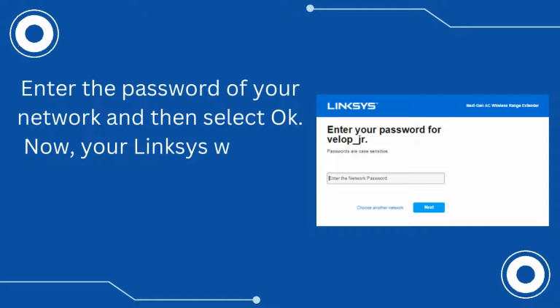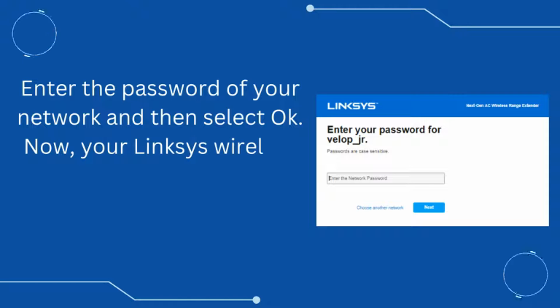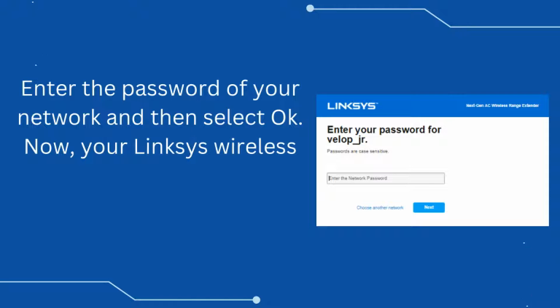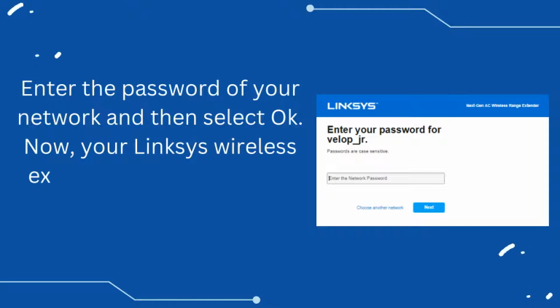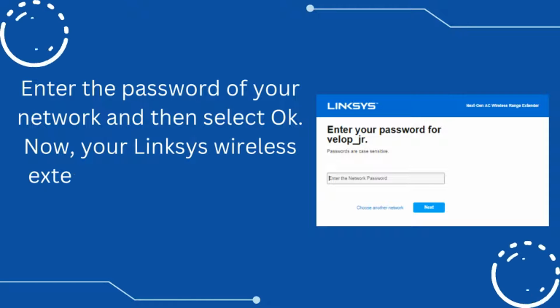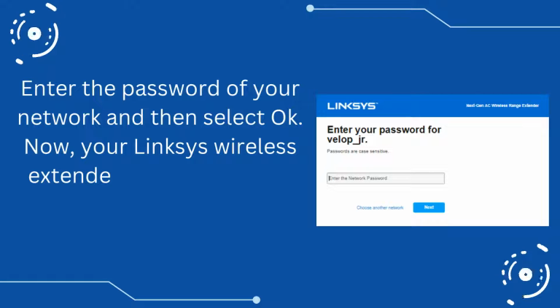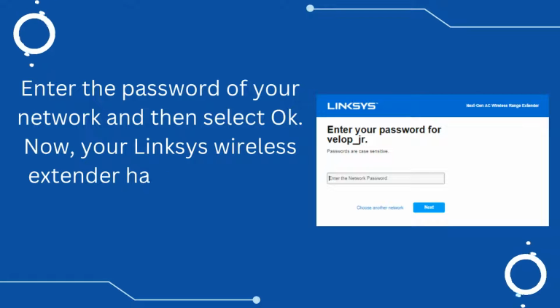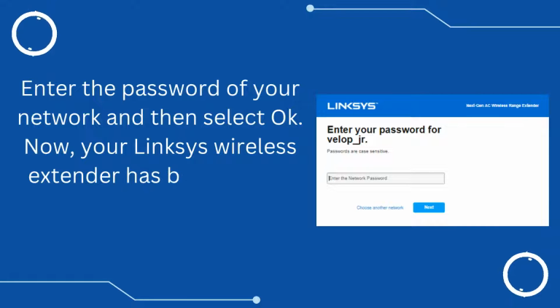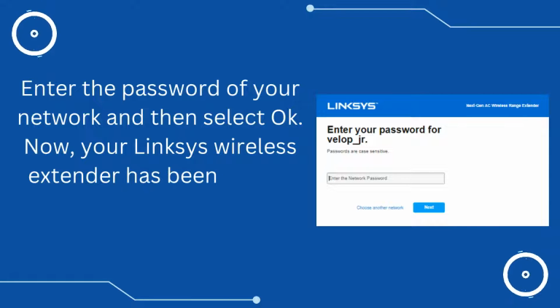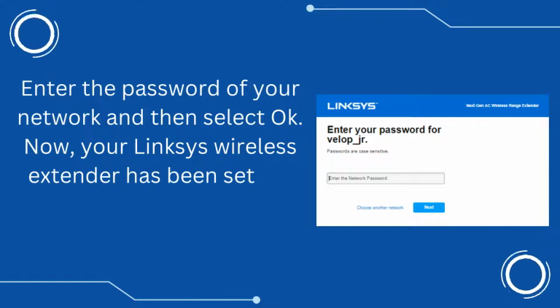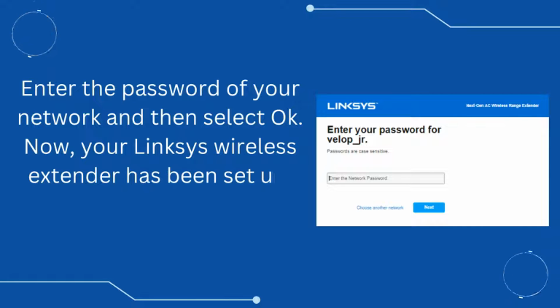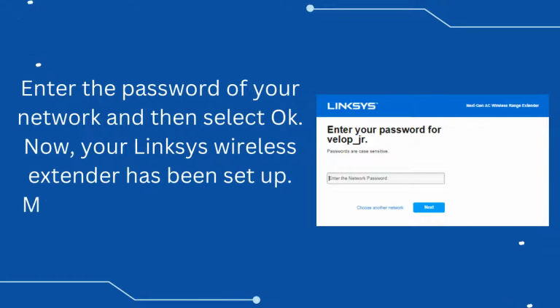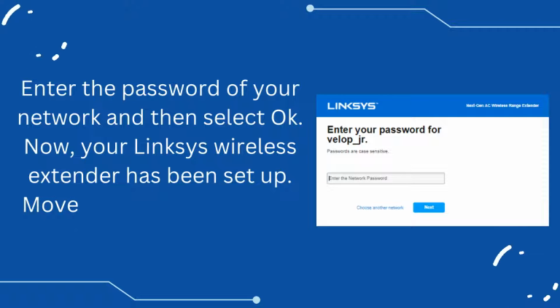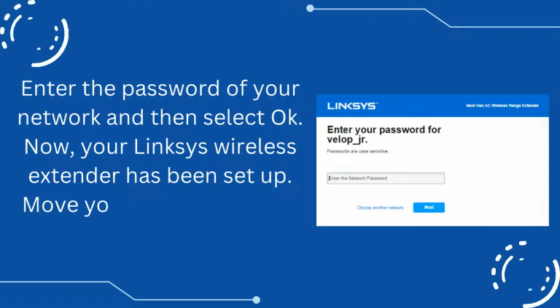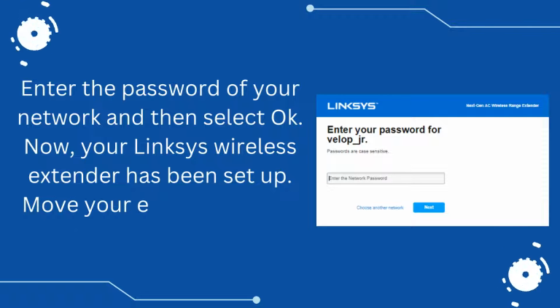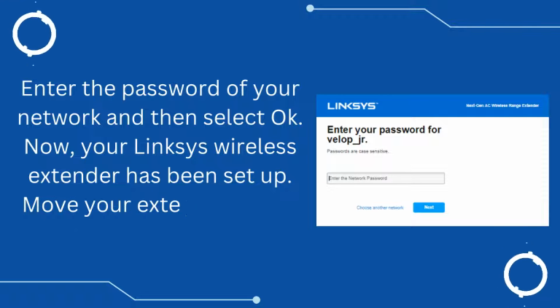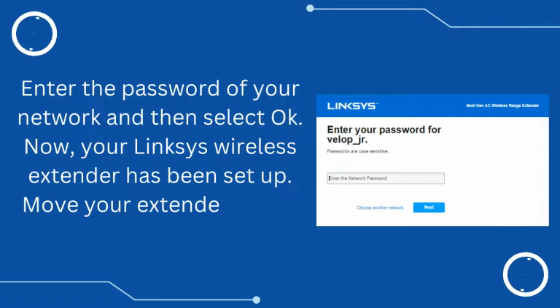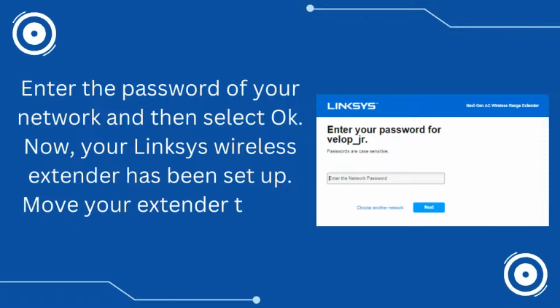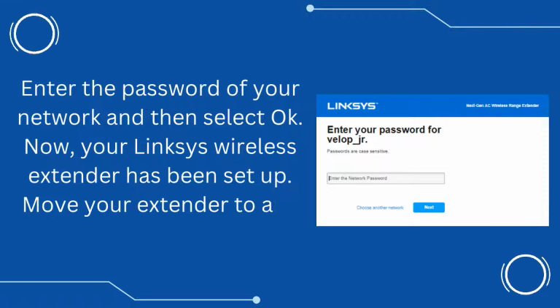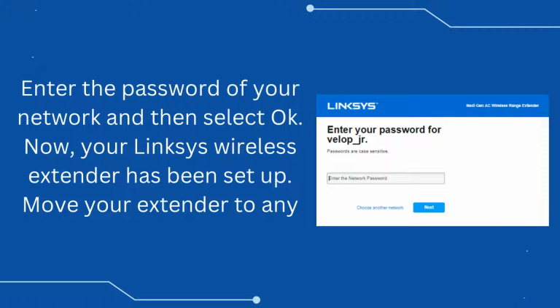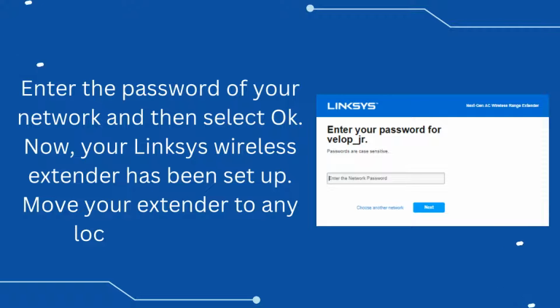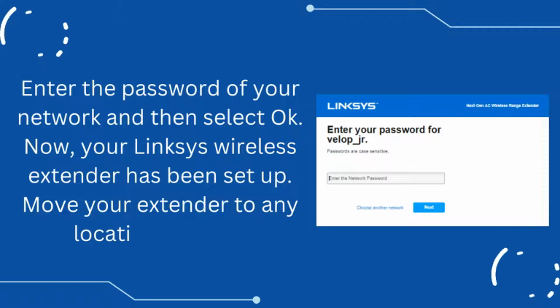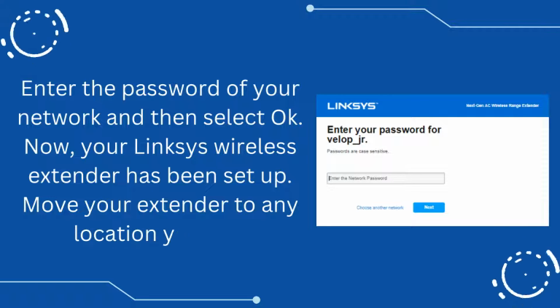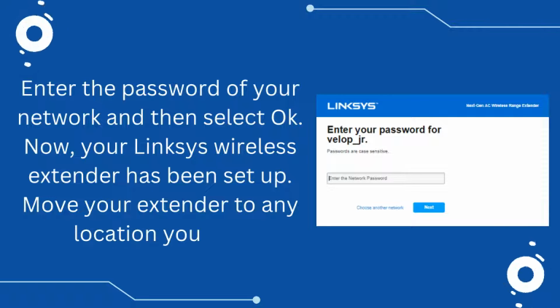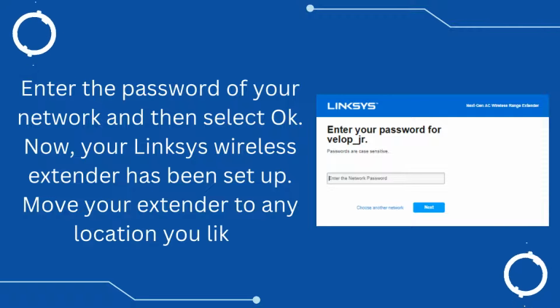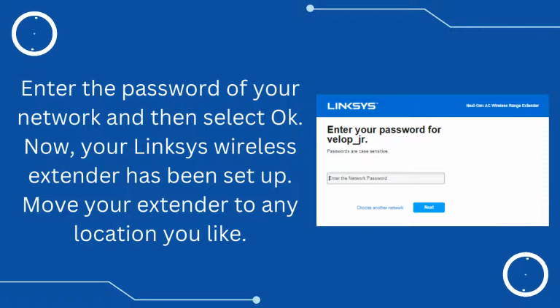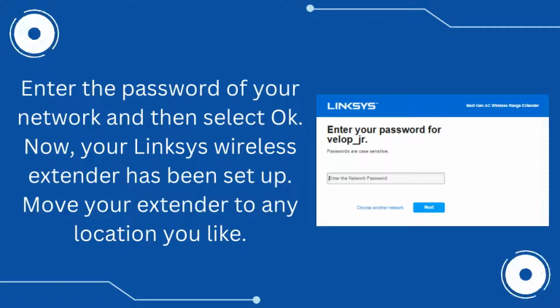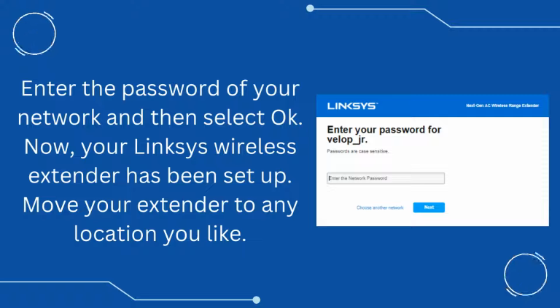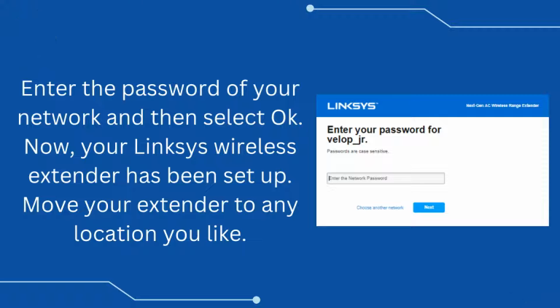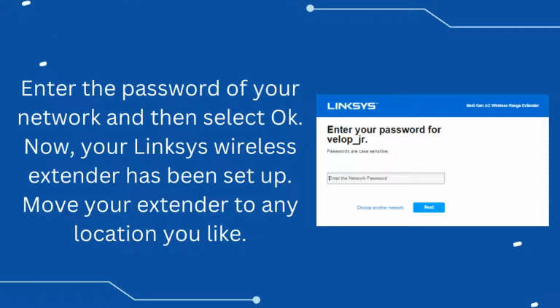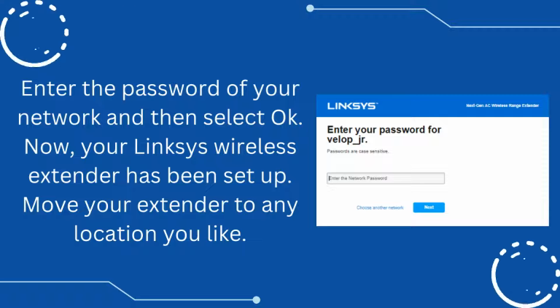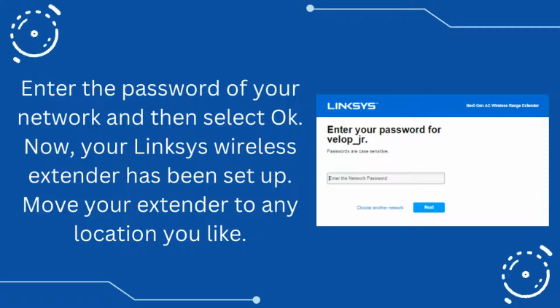Now your Linksys wireless extender has been set up. Move your extender to any location you like.